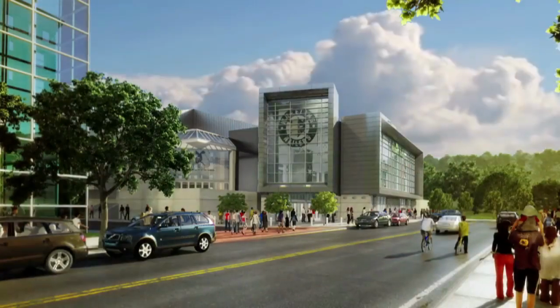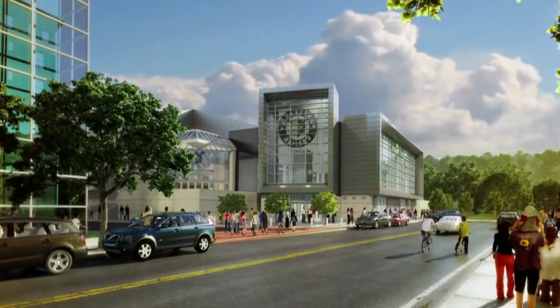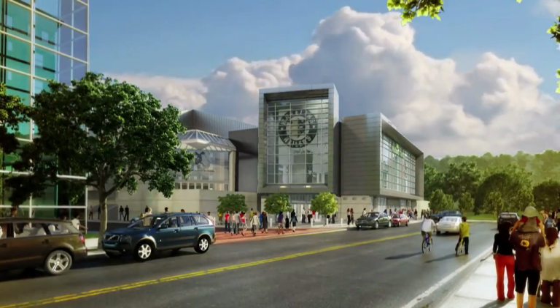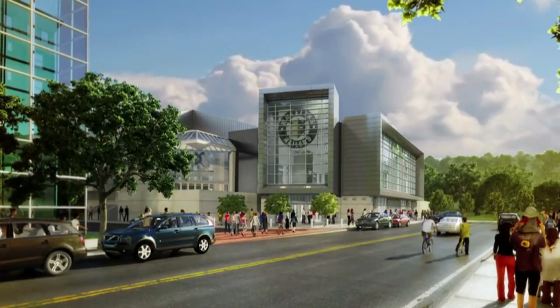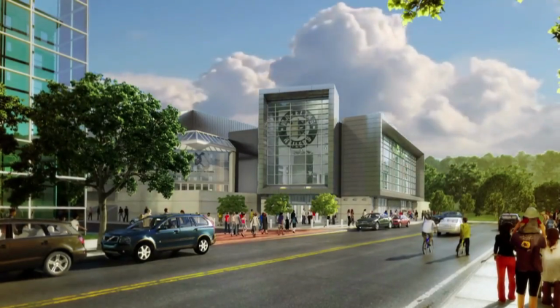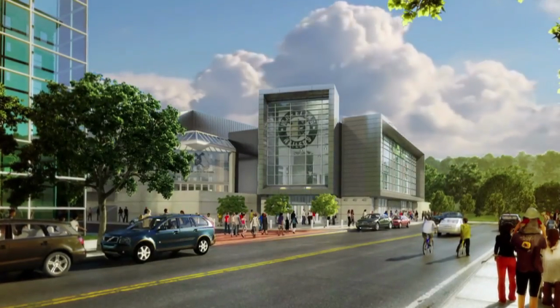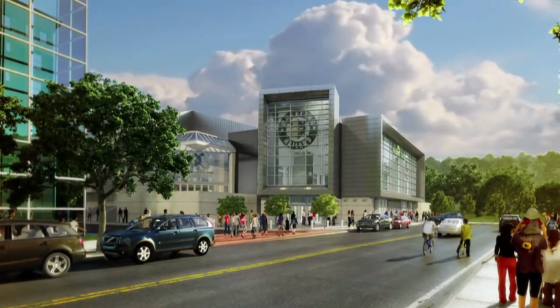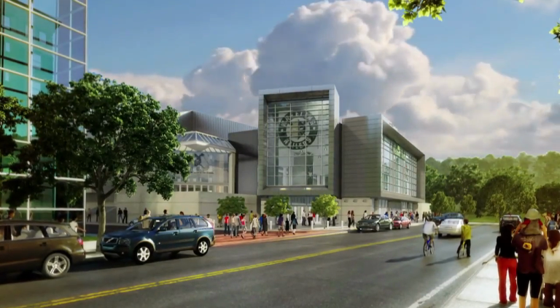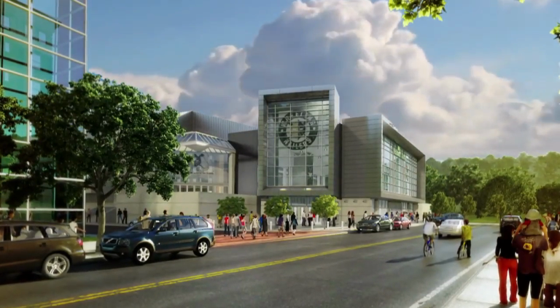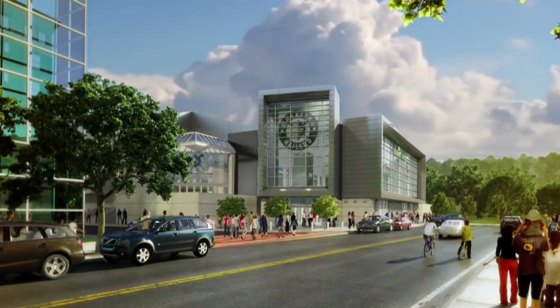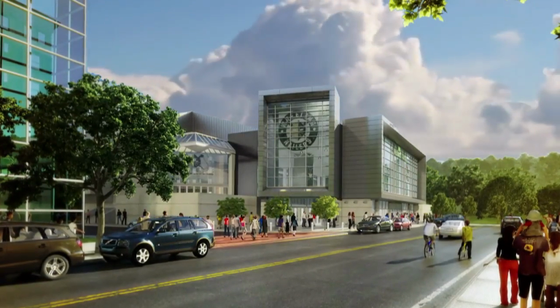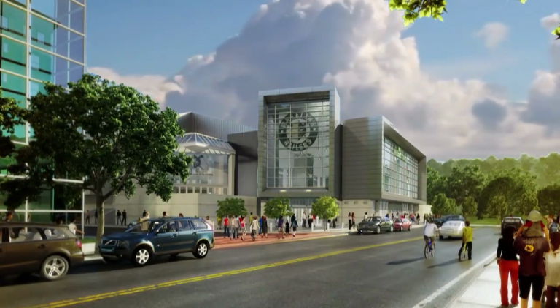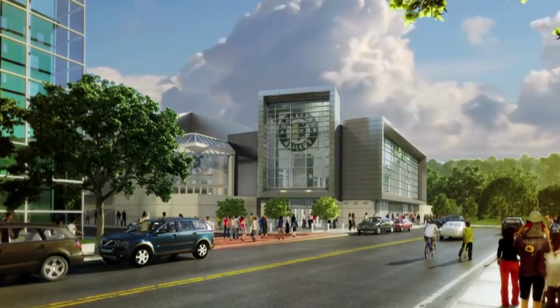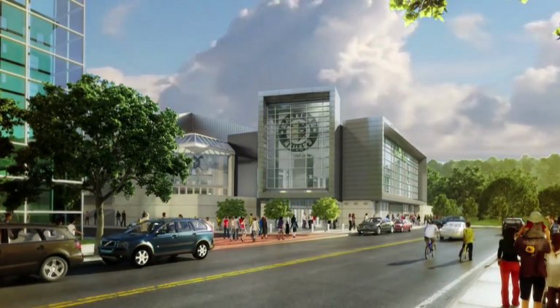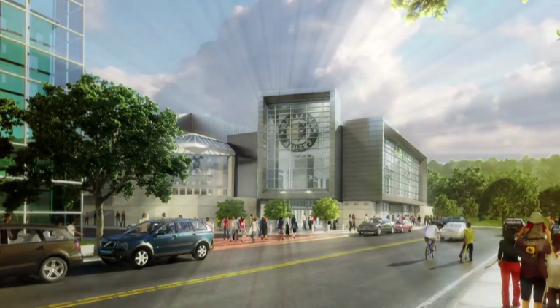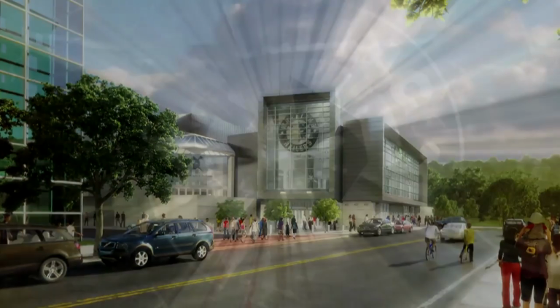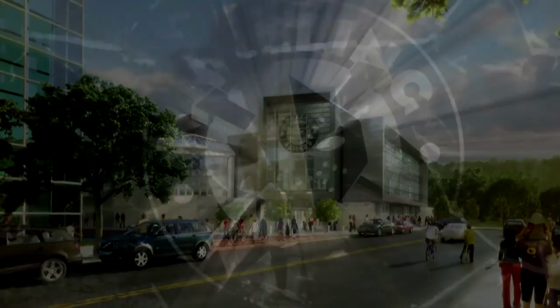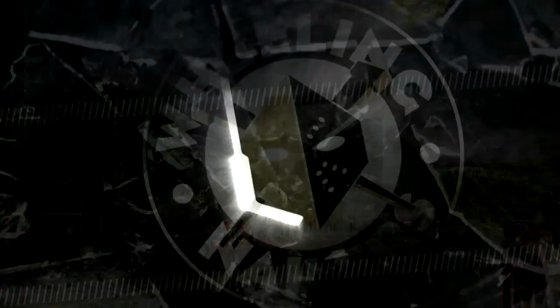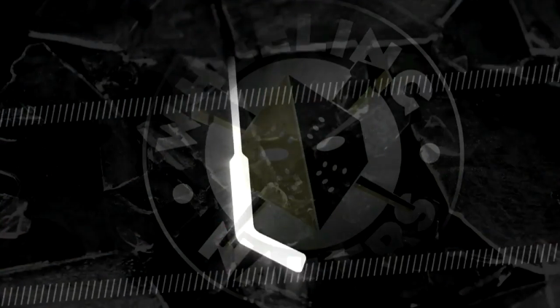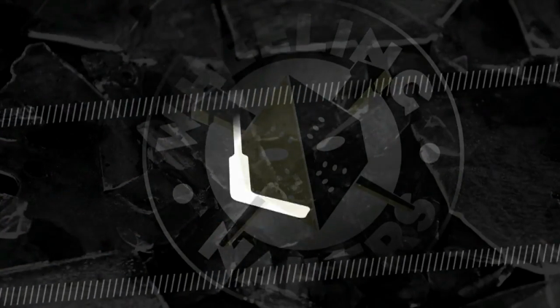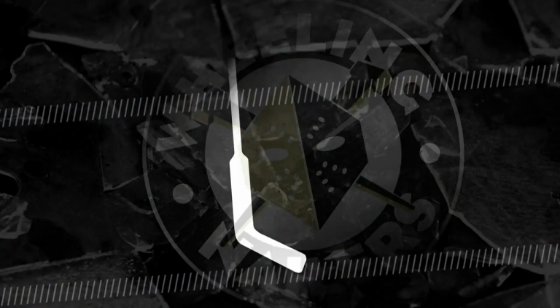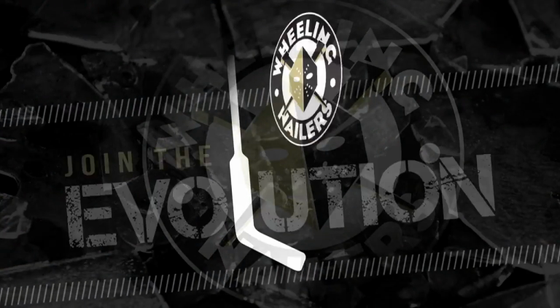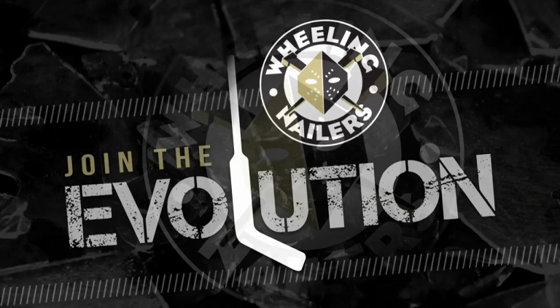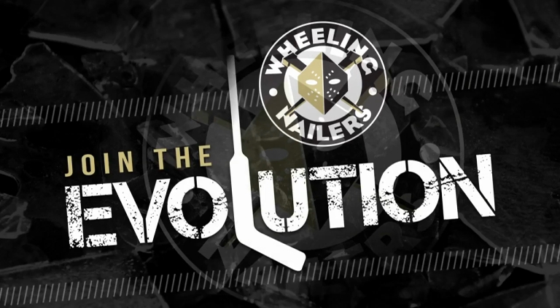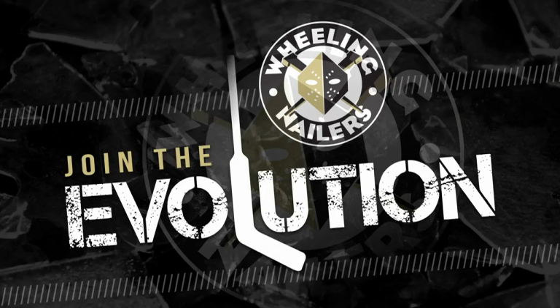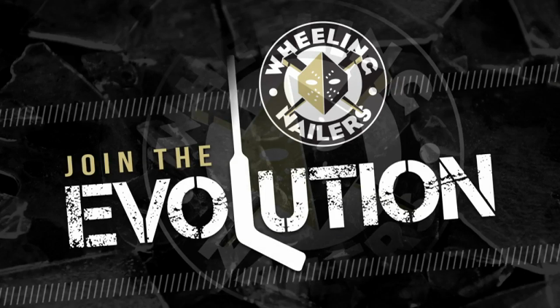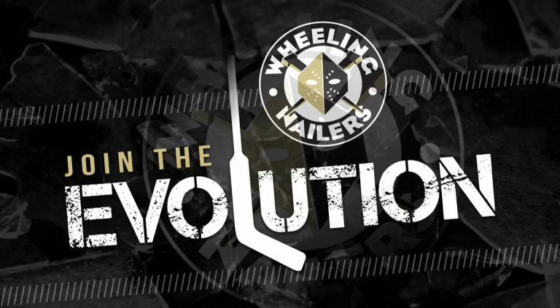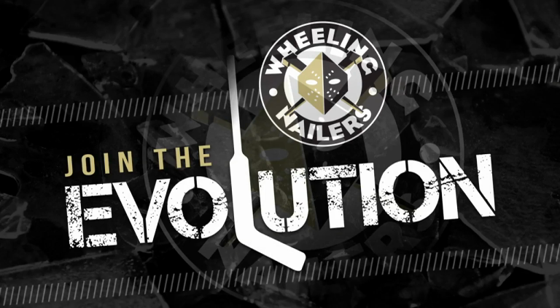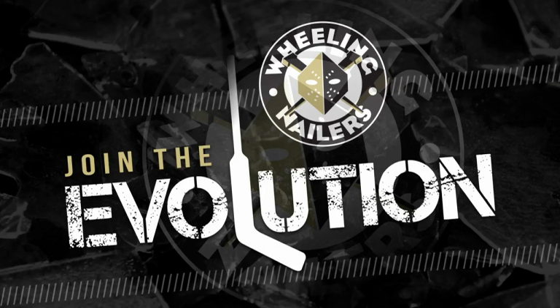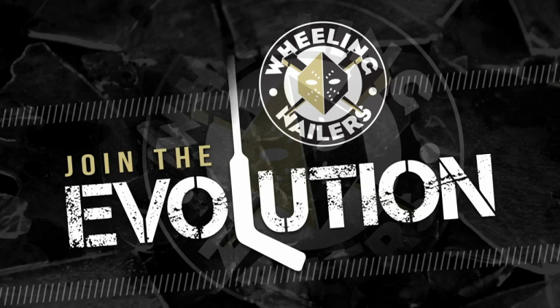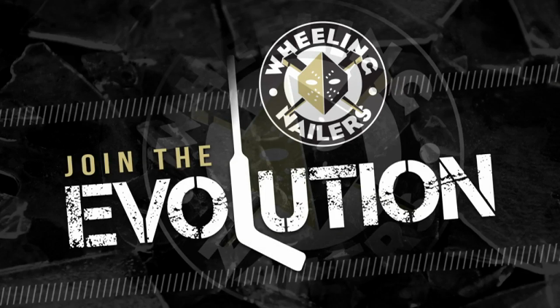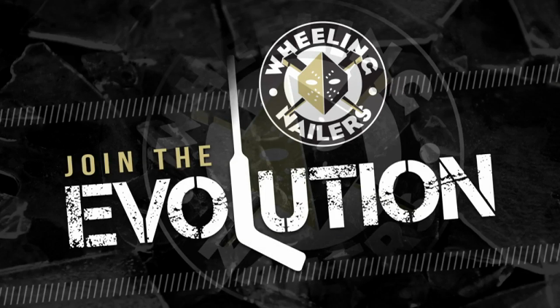Welcome to the evolving West Banco Arena and the Wheeling Nailers Pro Hockey Club. Join the evolution.